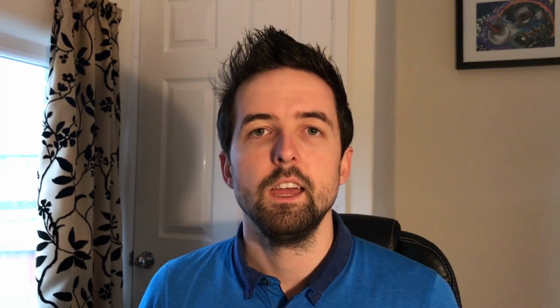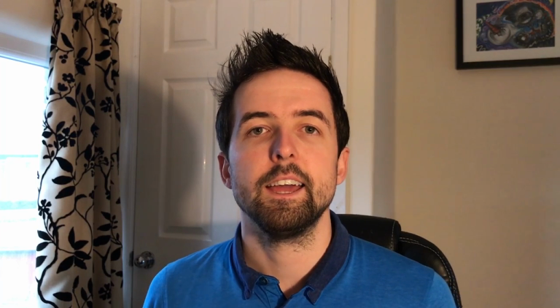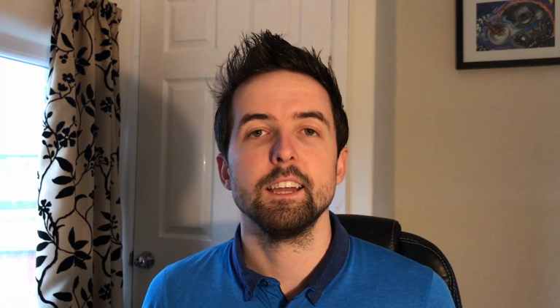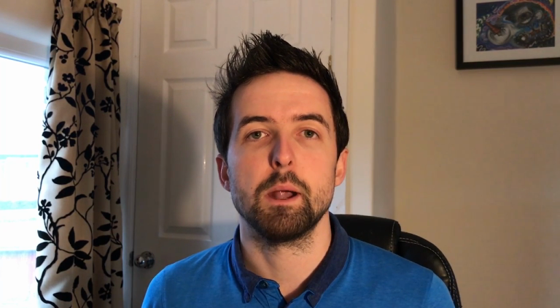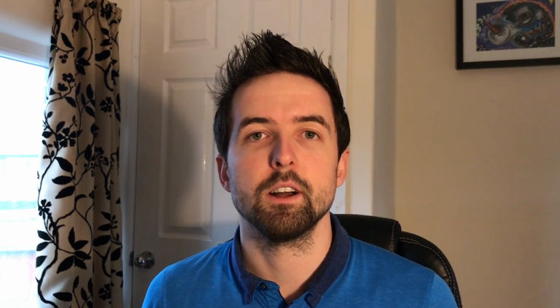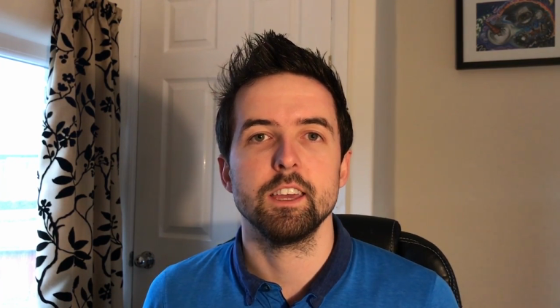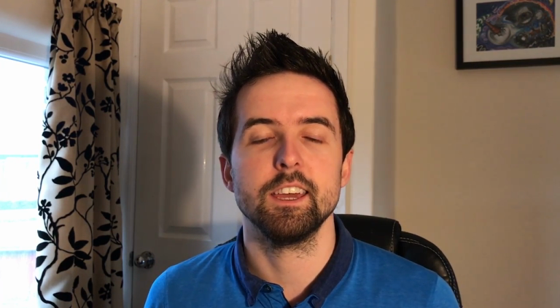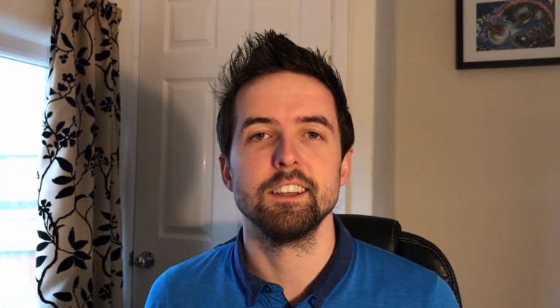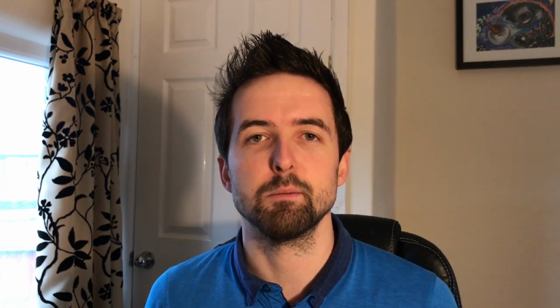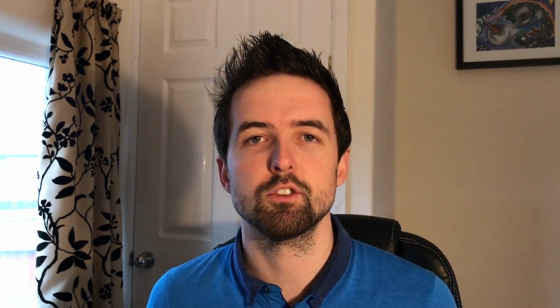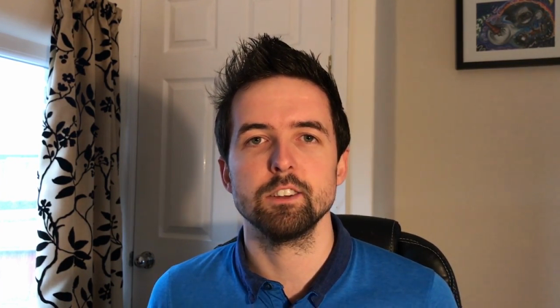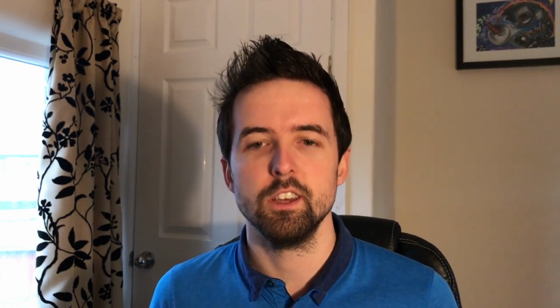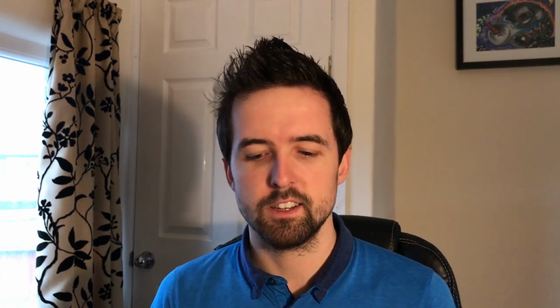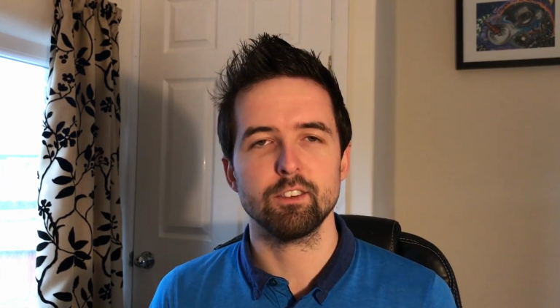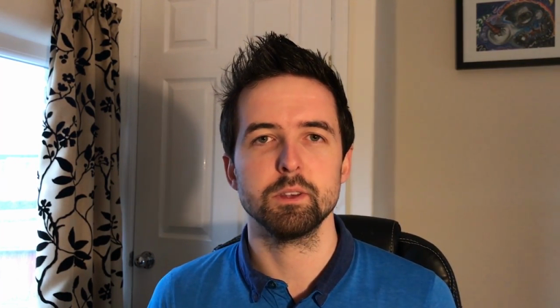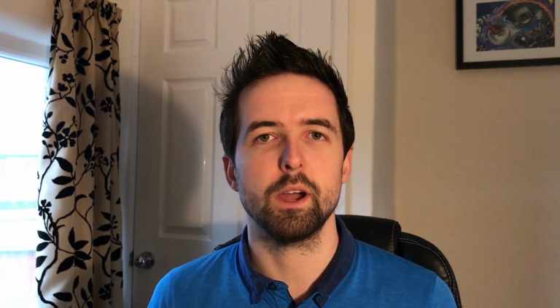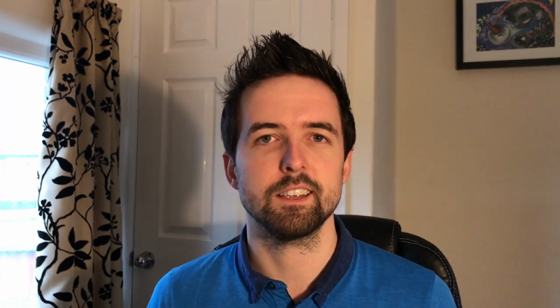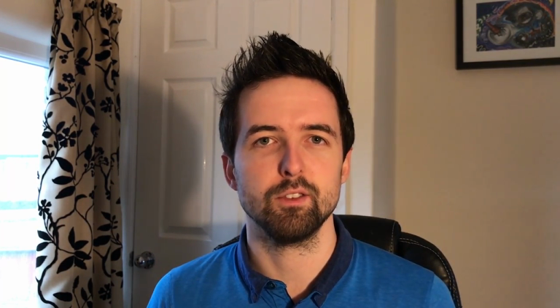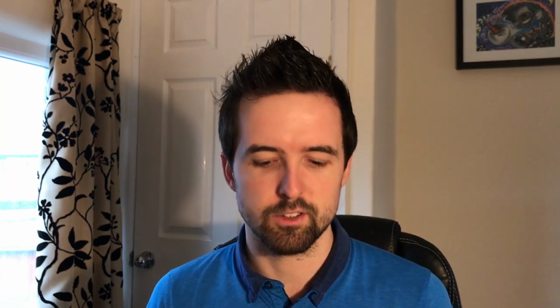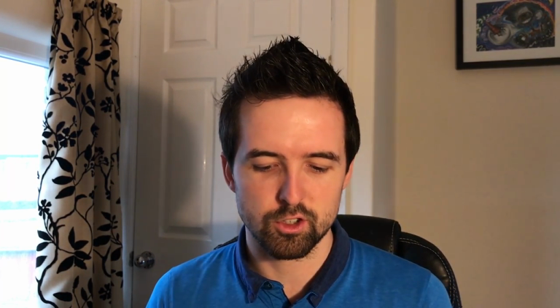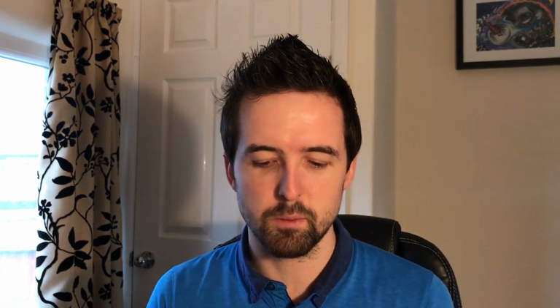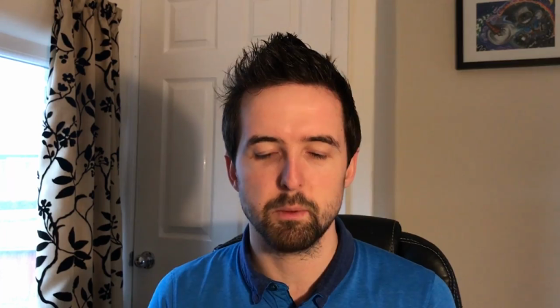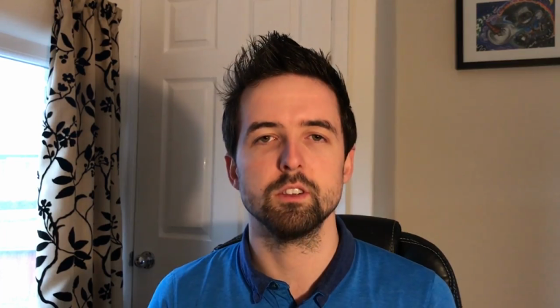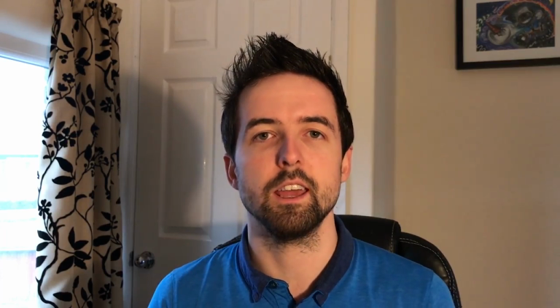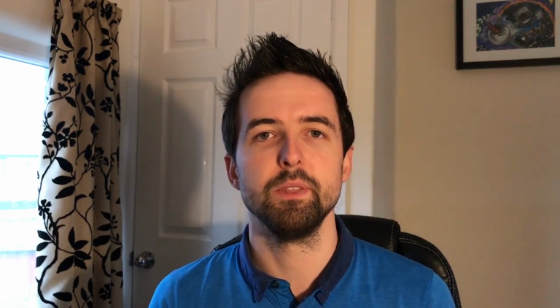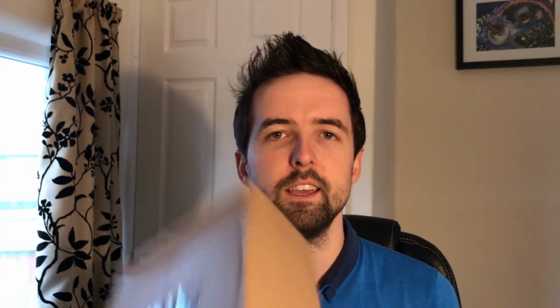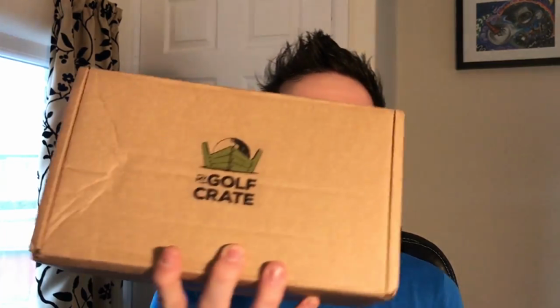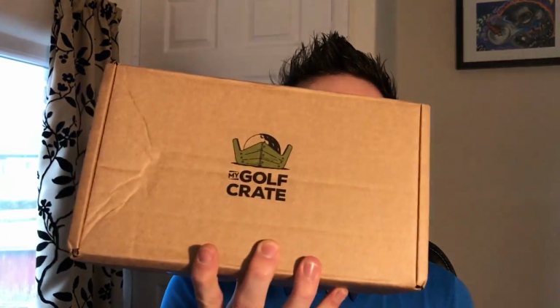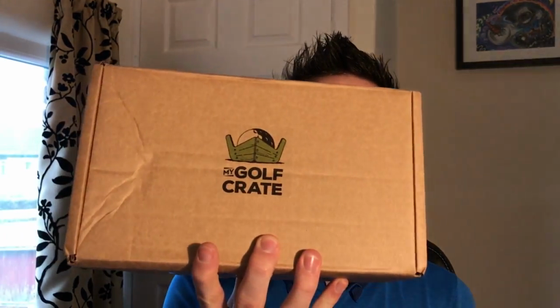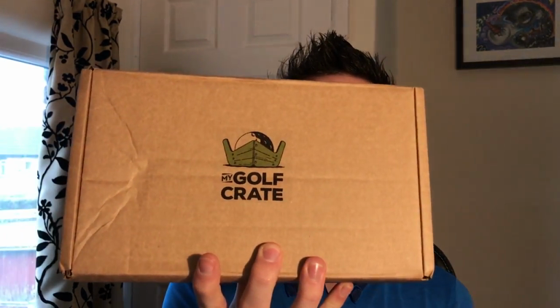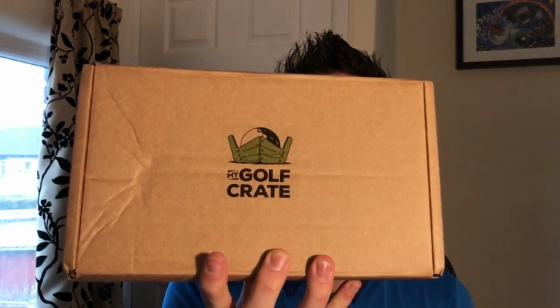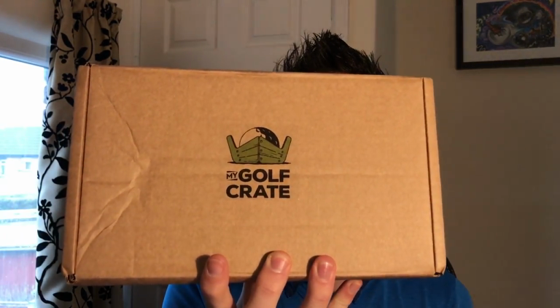Hey guys, Brett Parker here, Handicapped Scratch. Today I've got something quite exciting for you — it's just turned up in the post today: my Golf Crate.